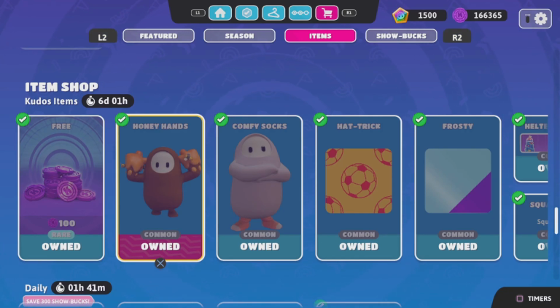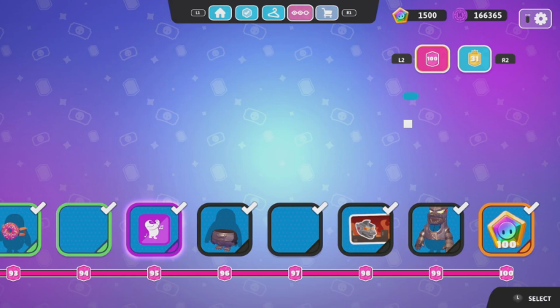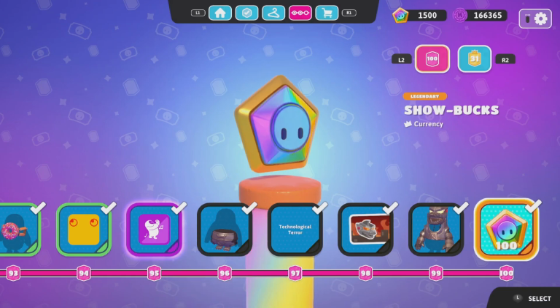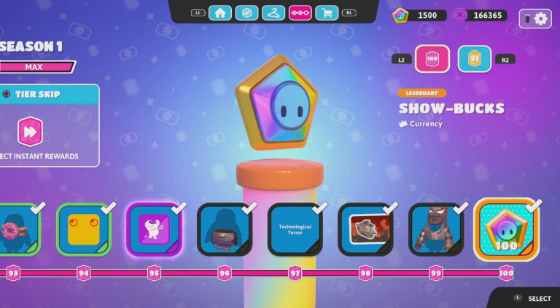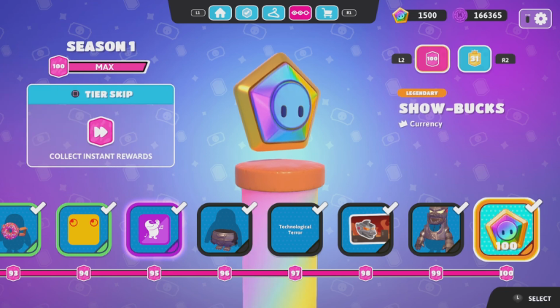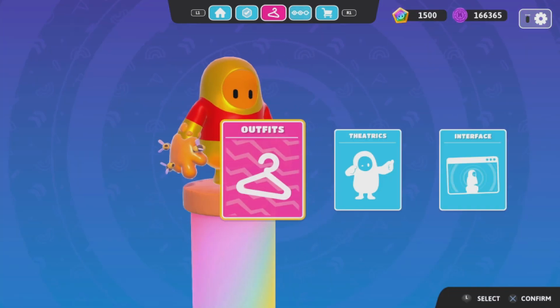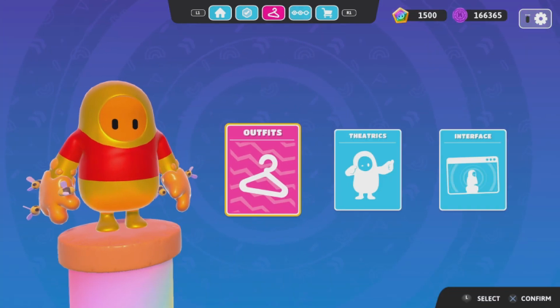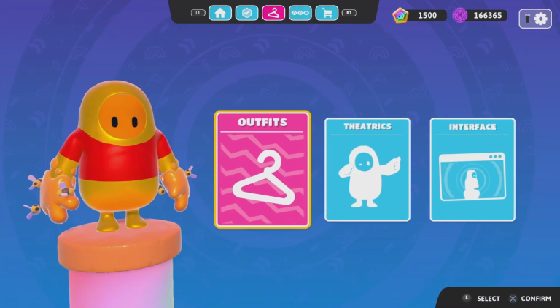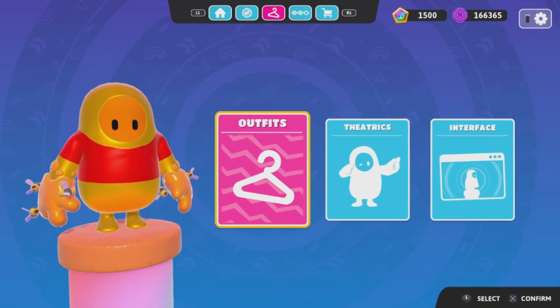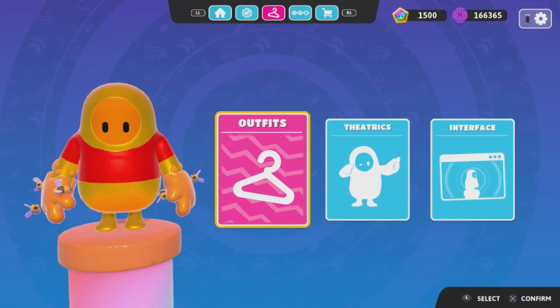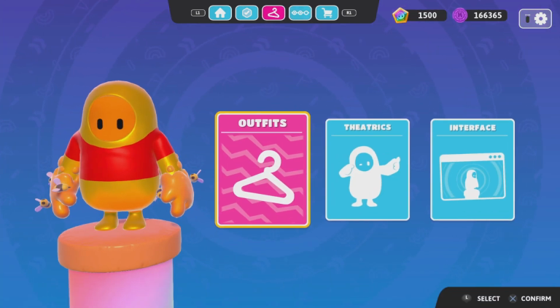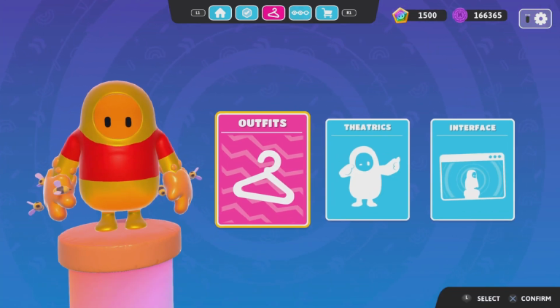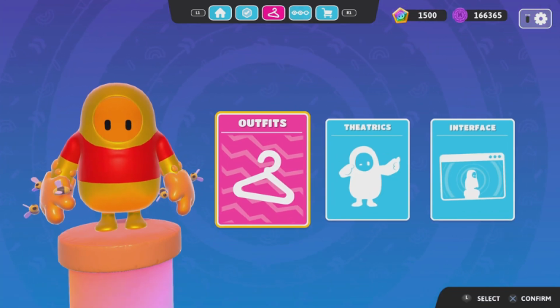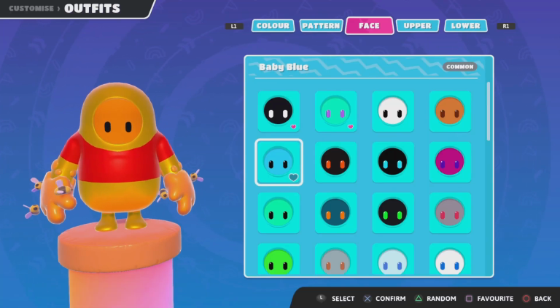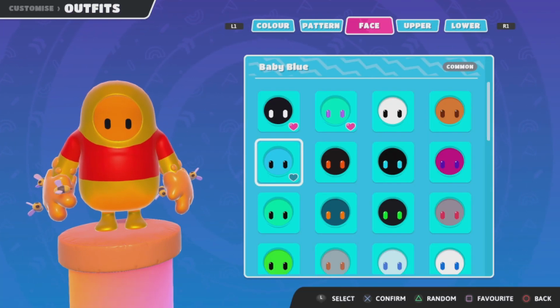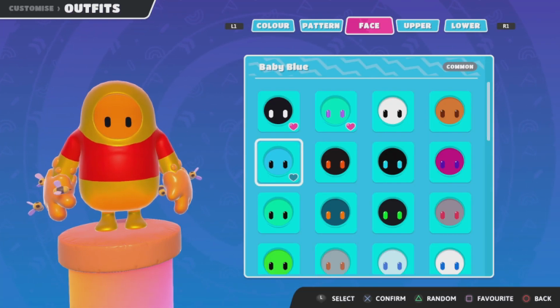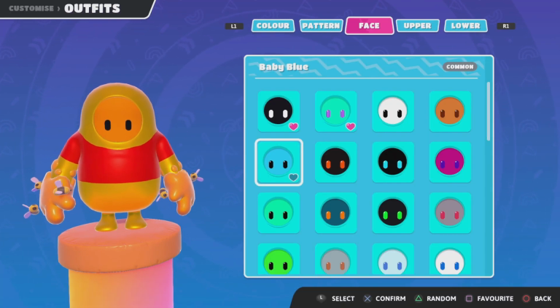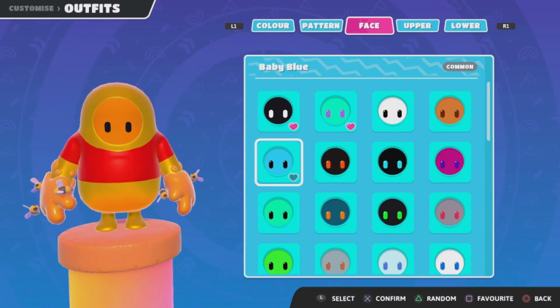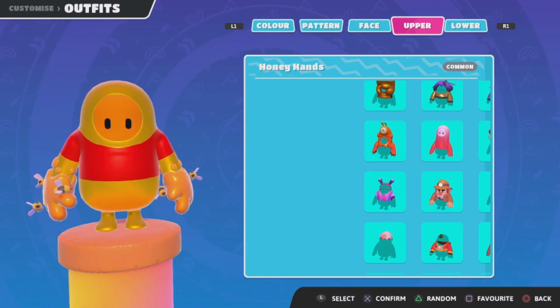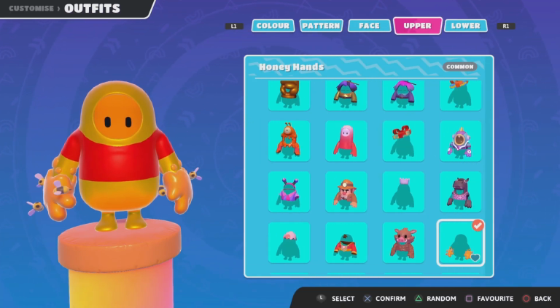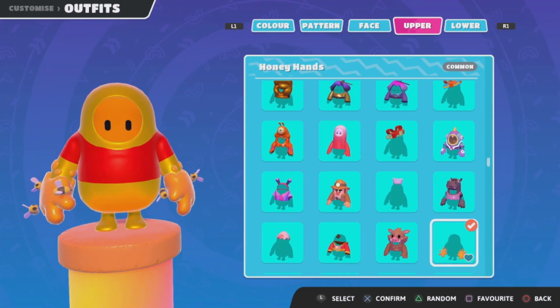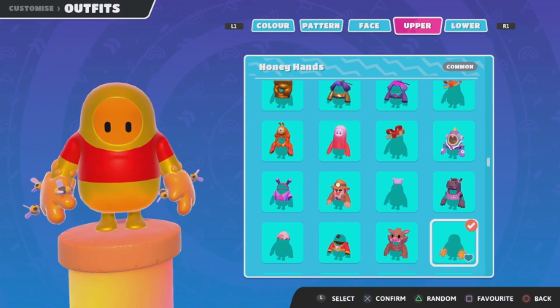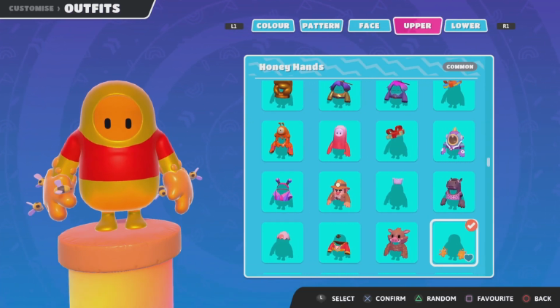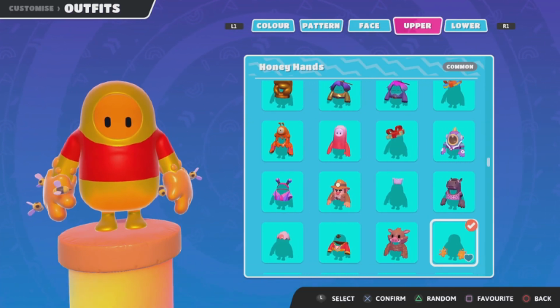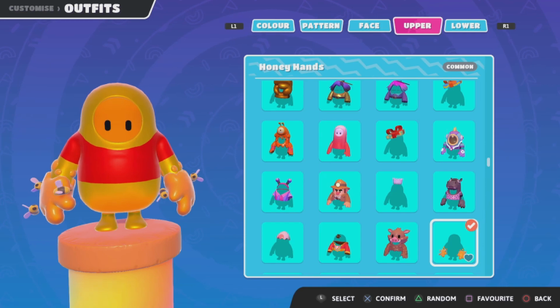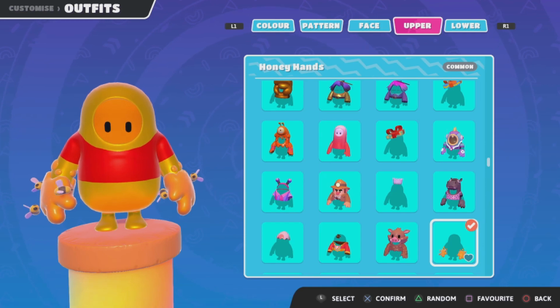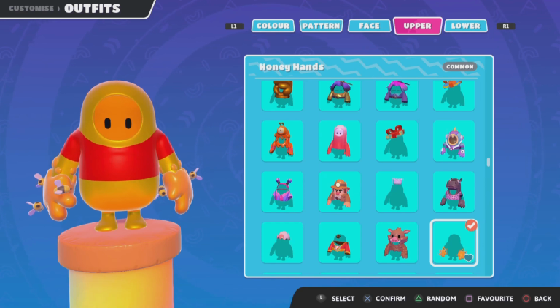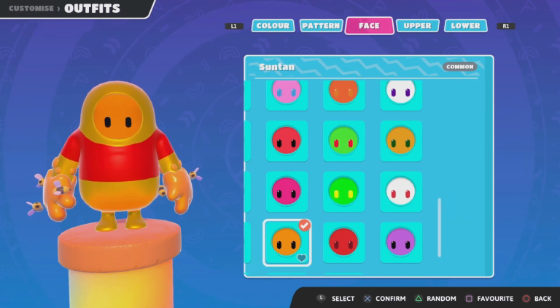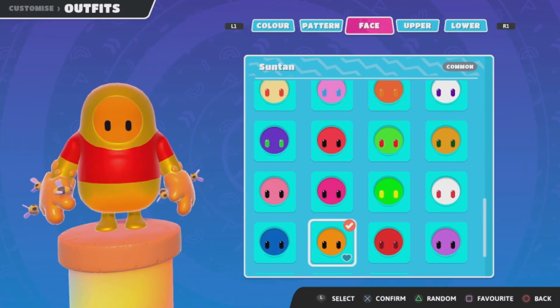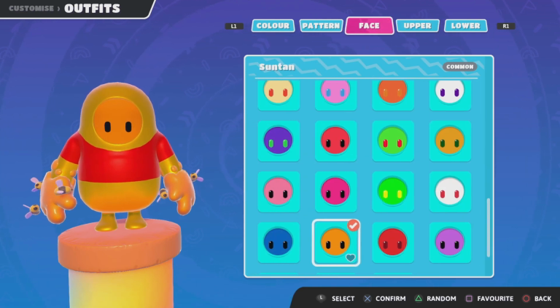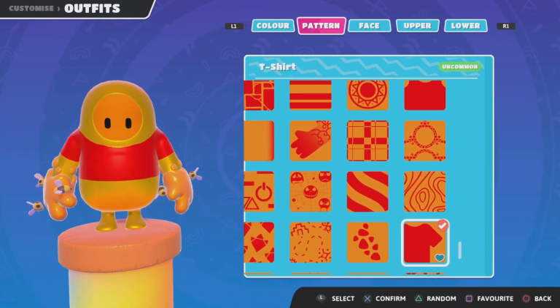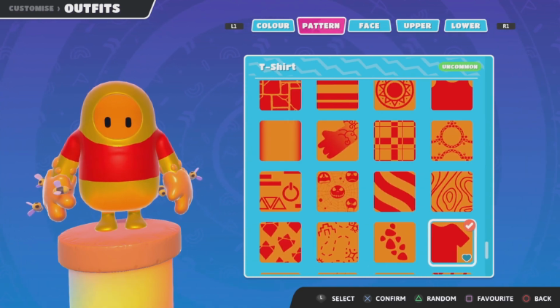What you're going to want to do is equip the Honey Hands, and then you go into your outfits and go to your pattern.